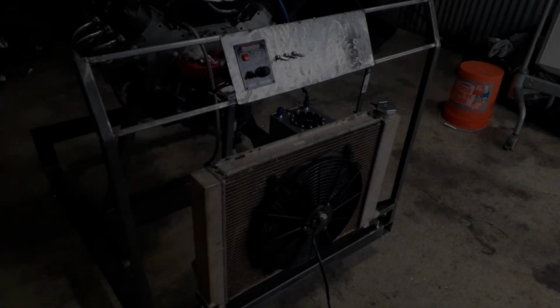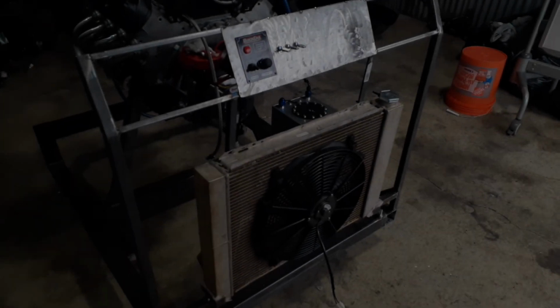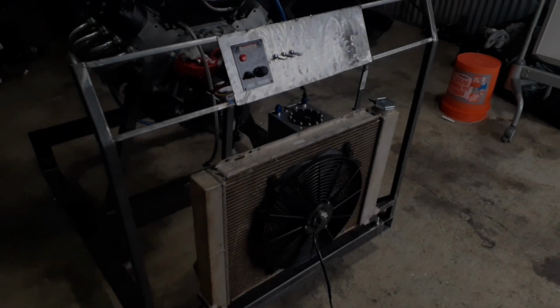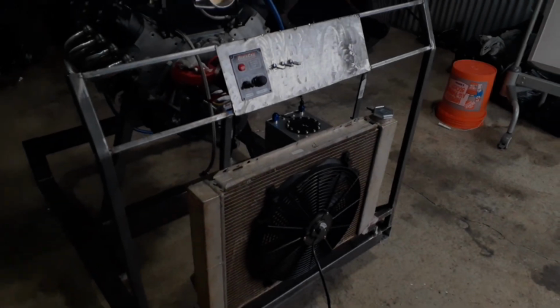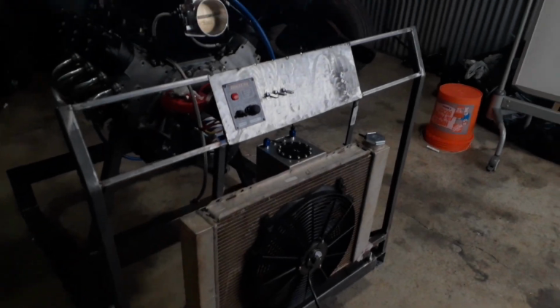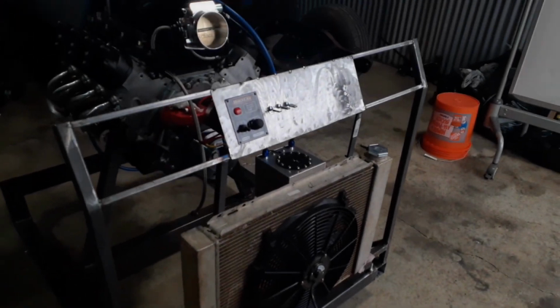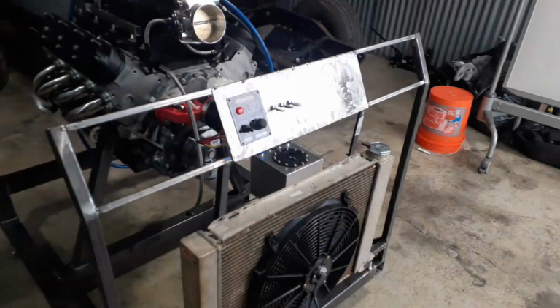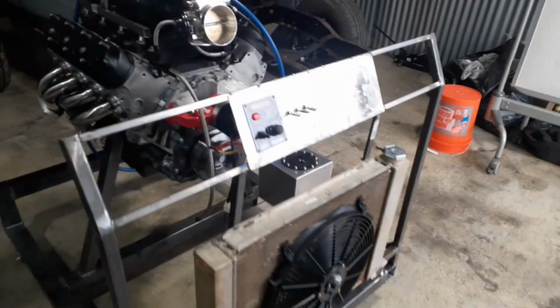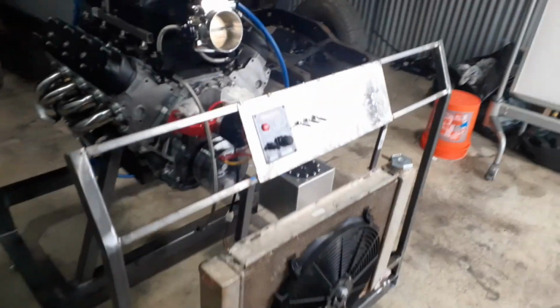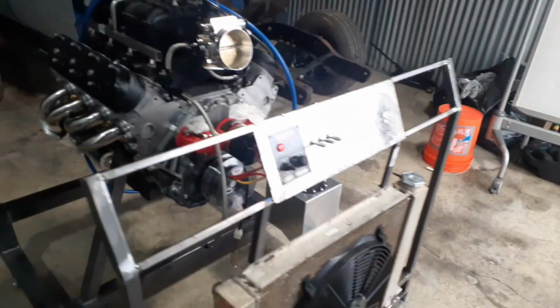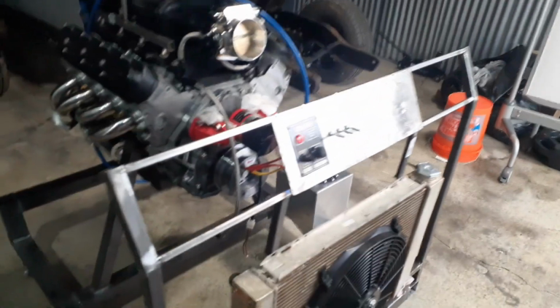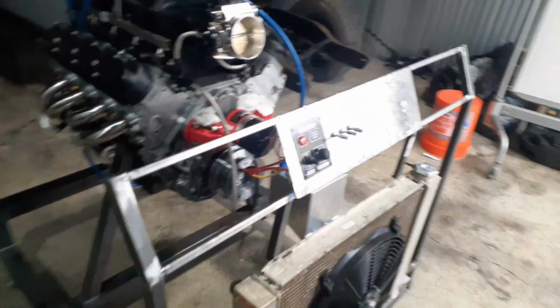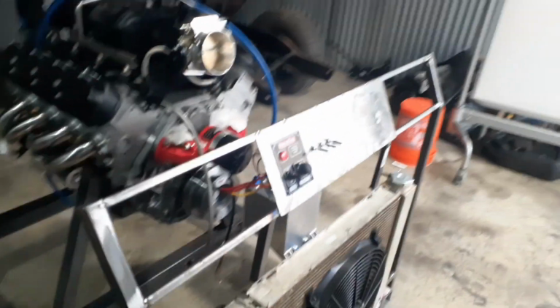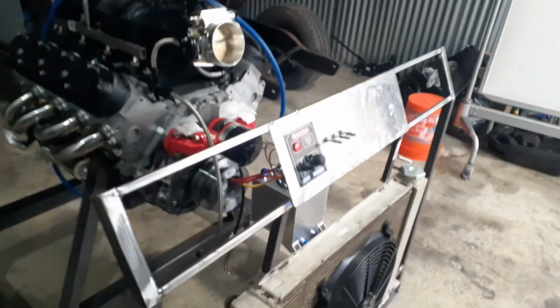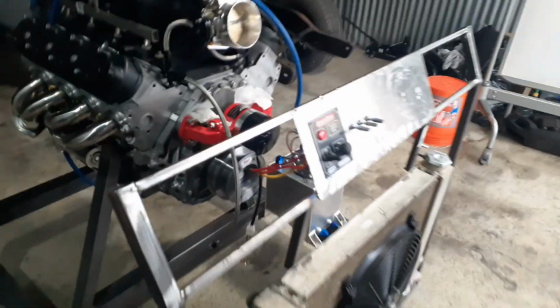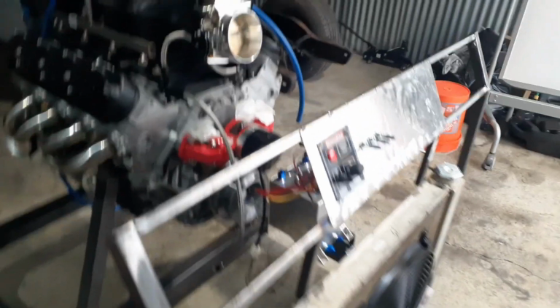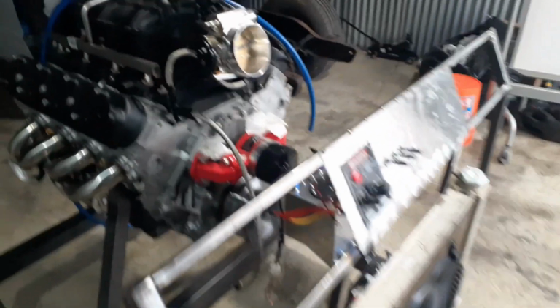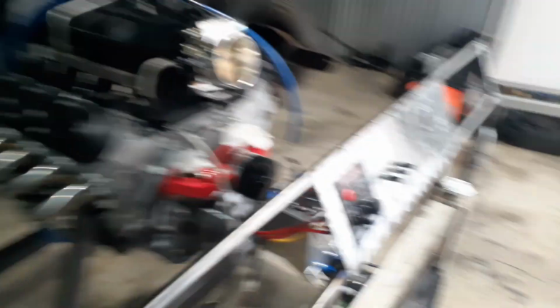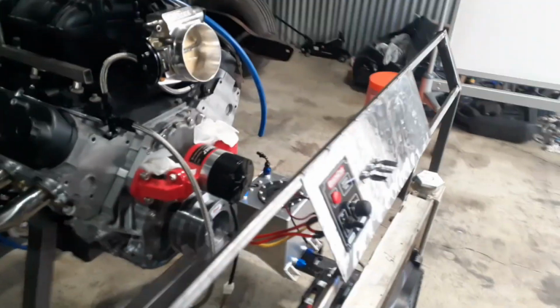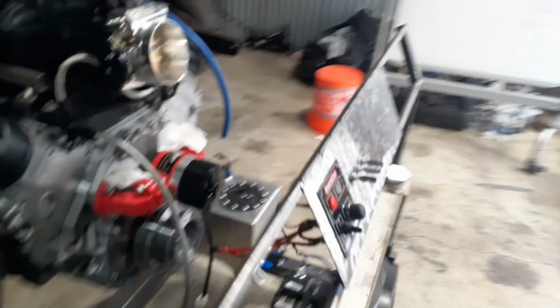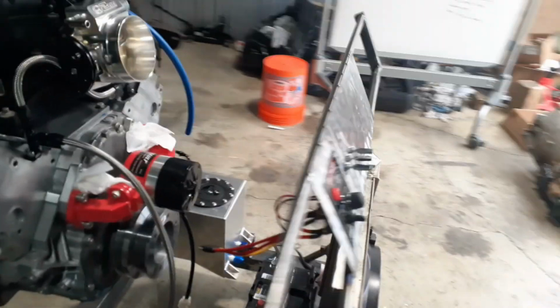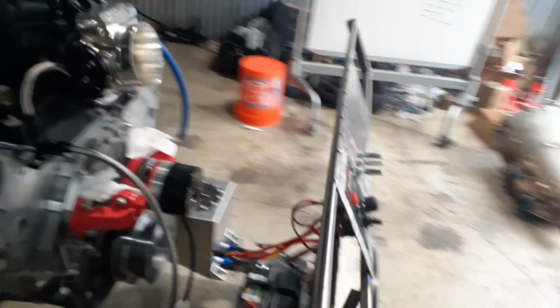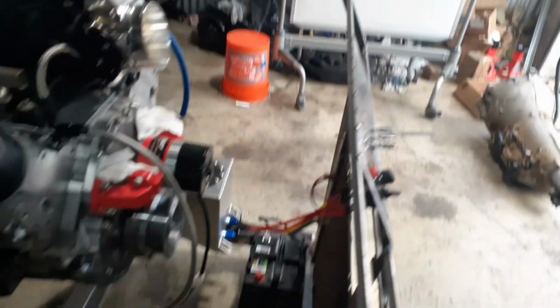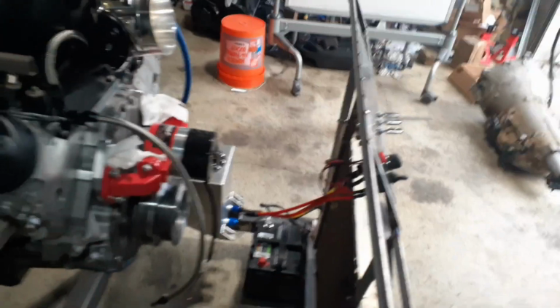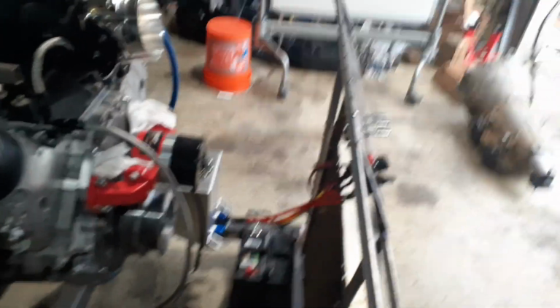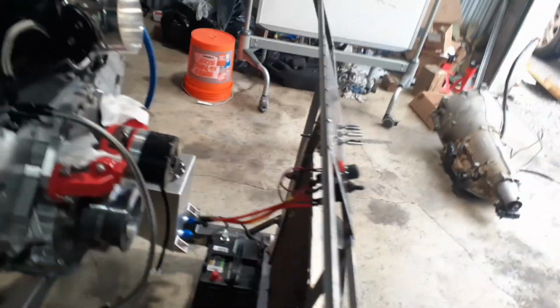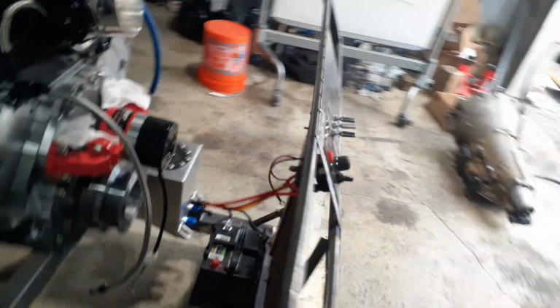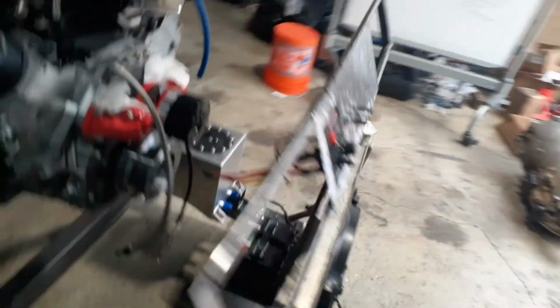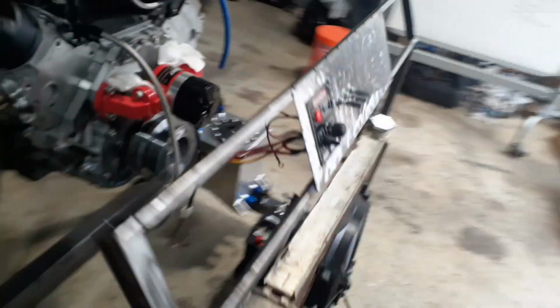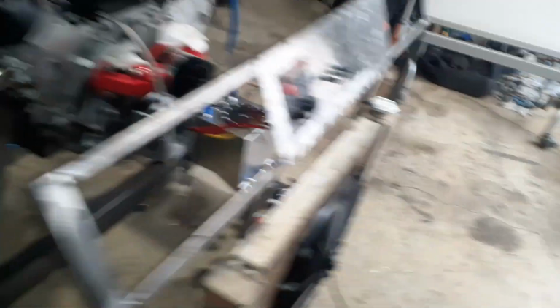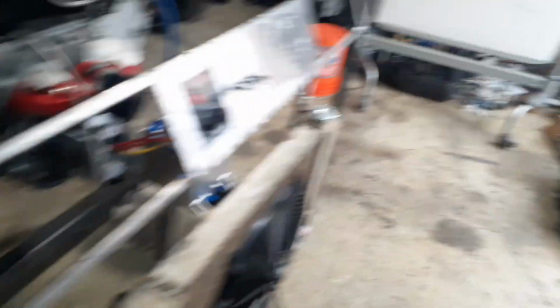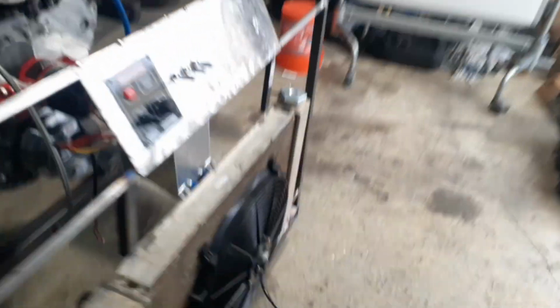Alright everybody, it's Tony from CarStars, just wiring up this run stand that we got.